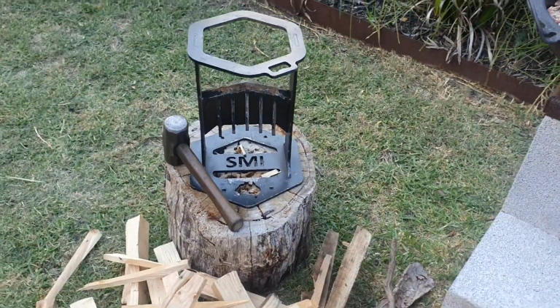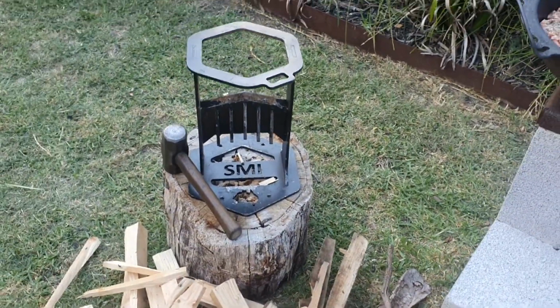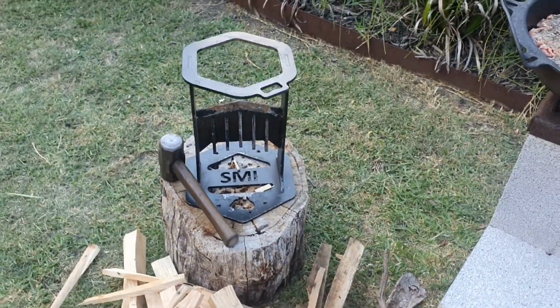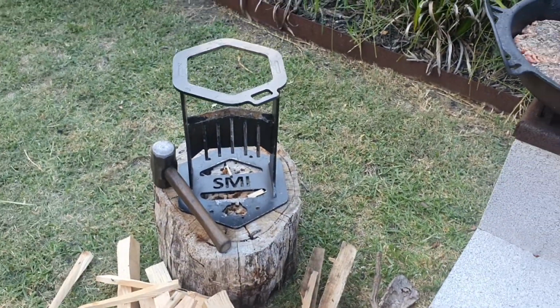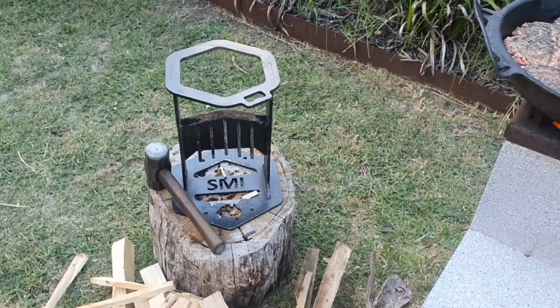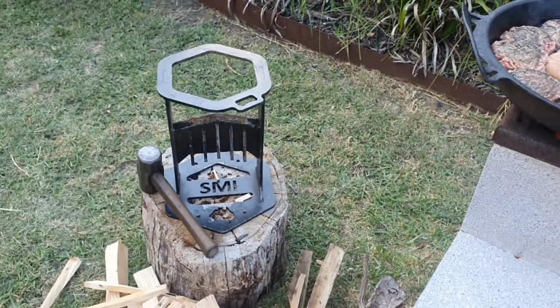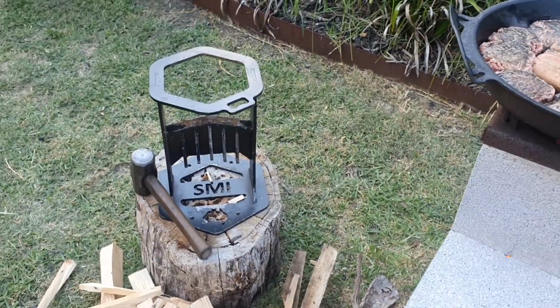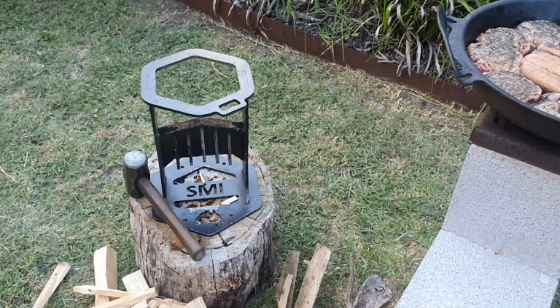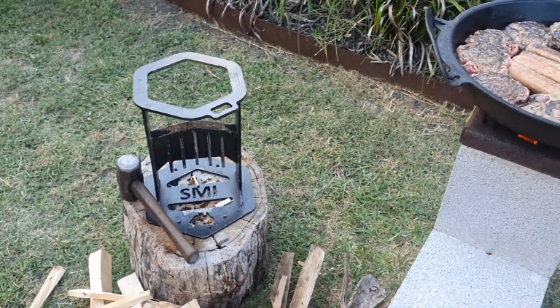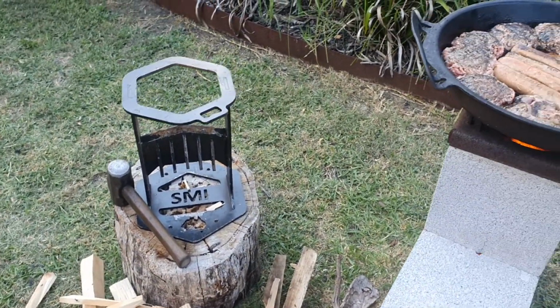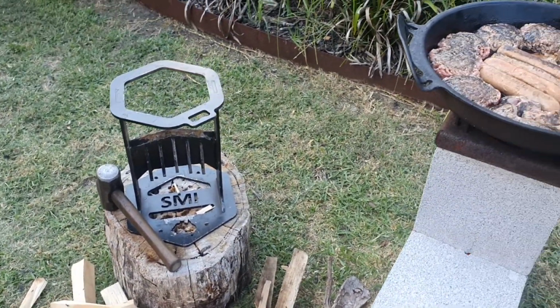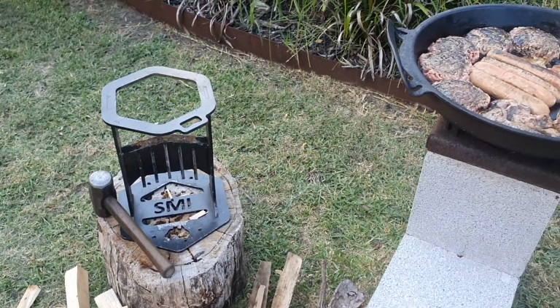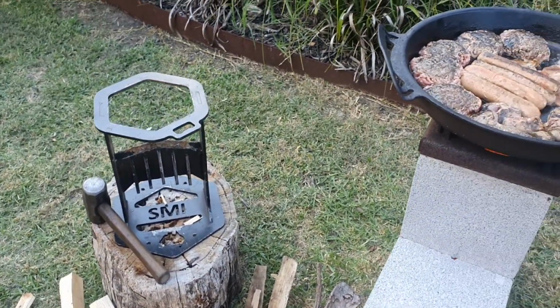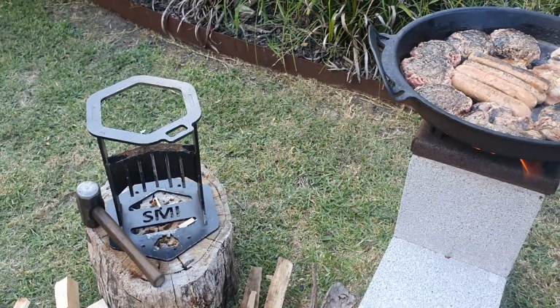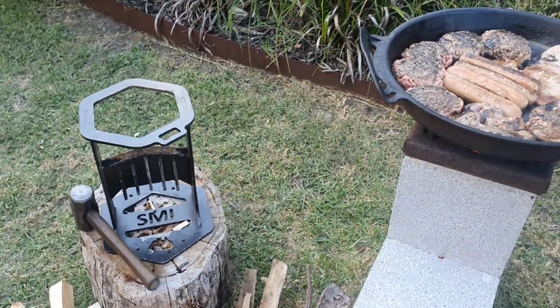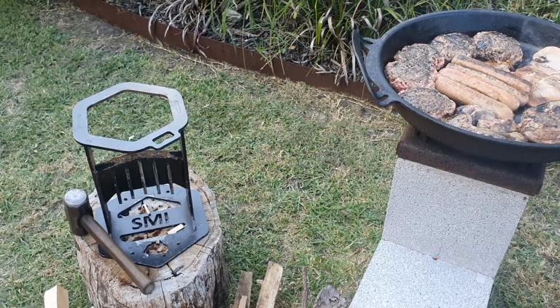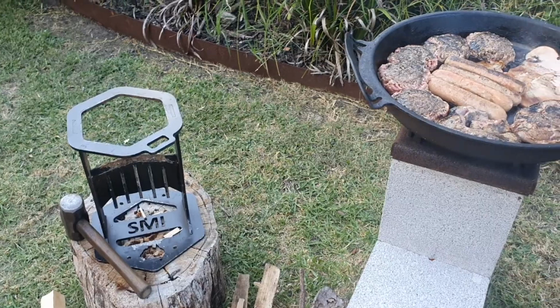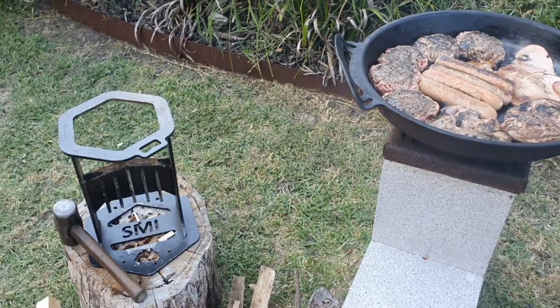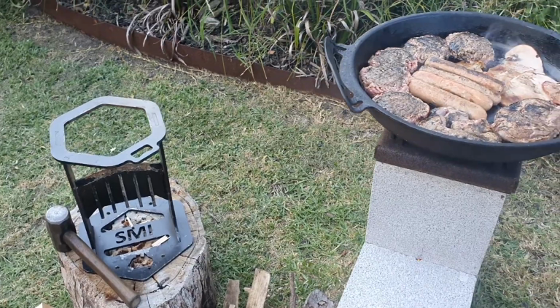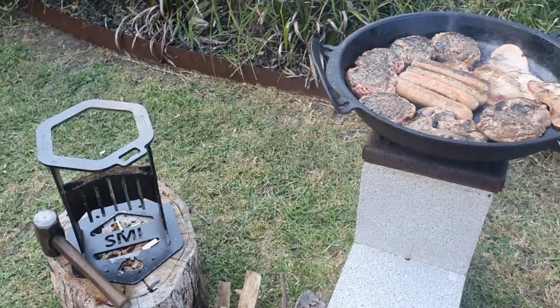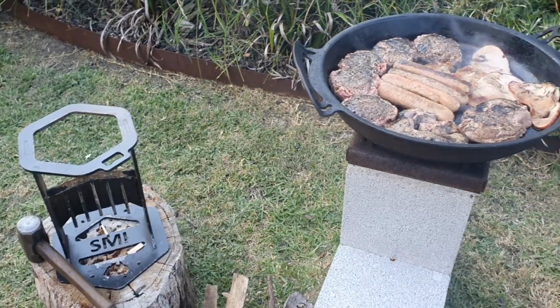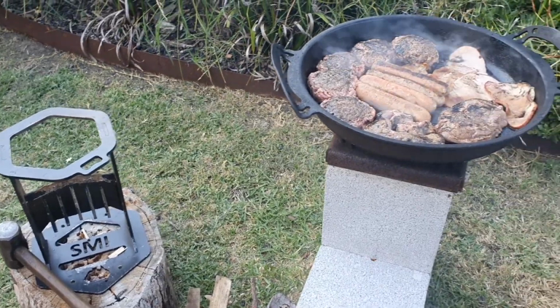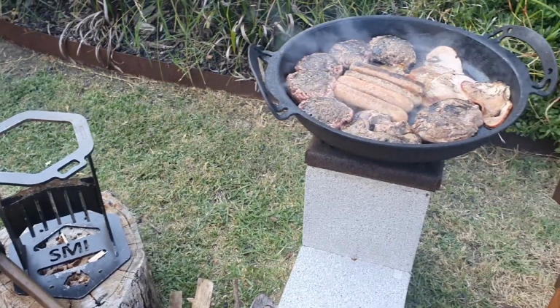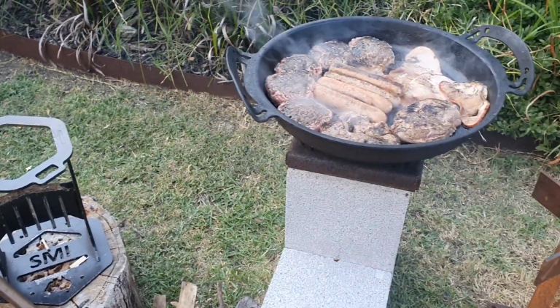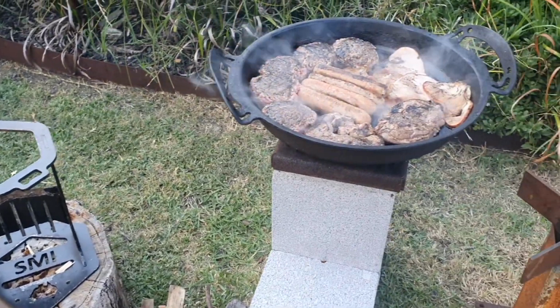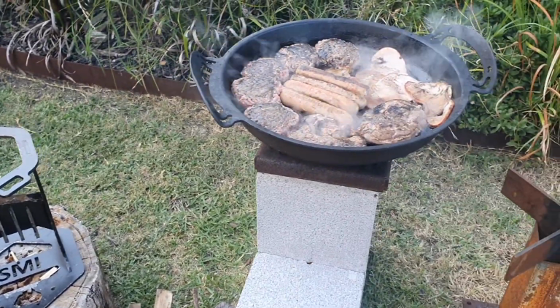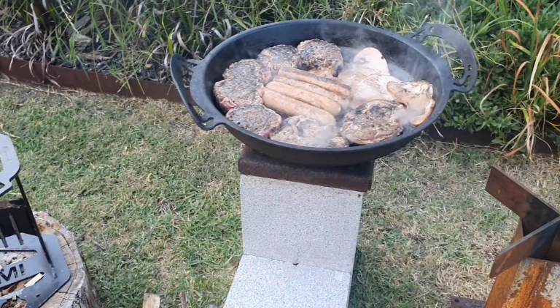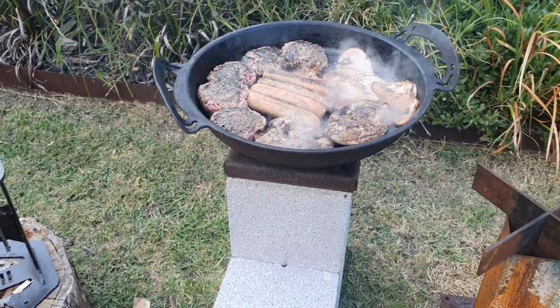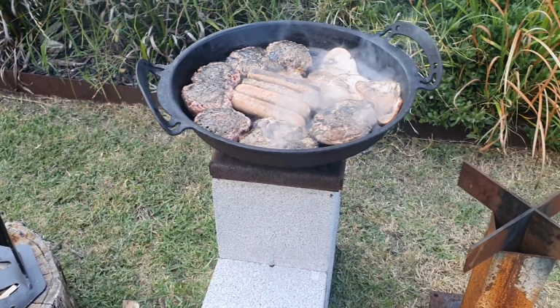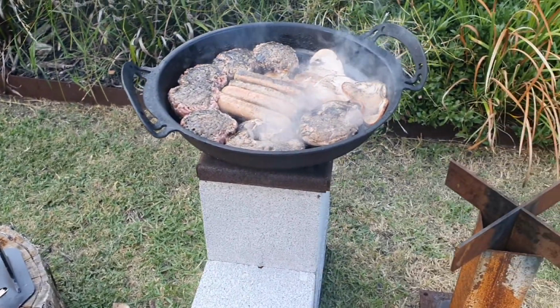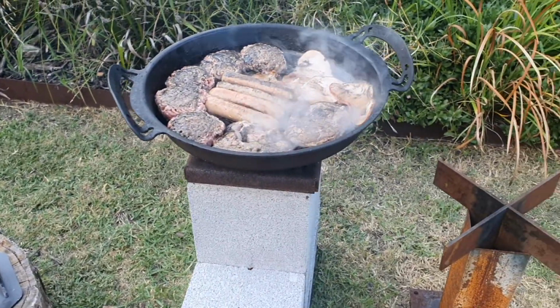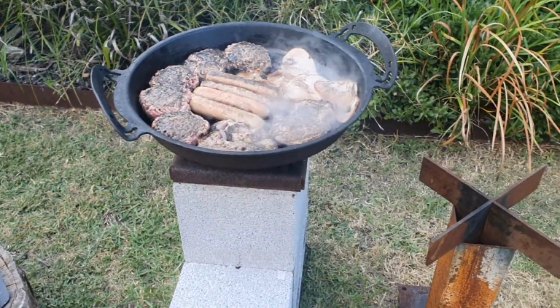There you go folks — just something really different tonight. But the real basics: backyard prepping. Cheers folks.